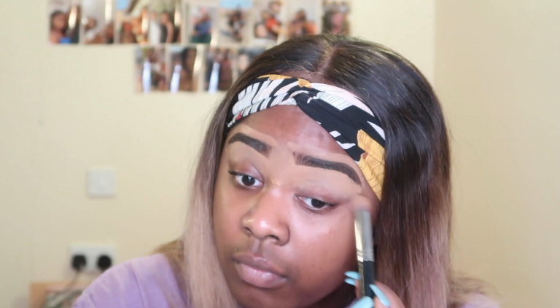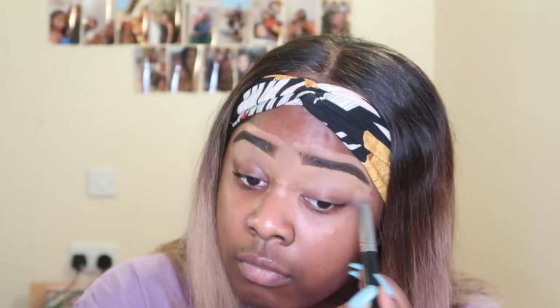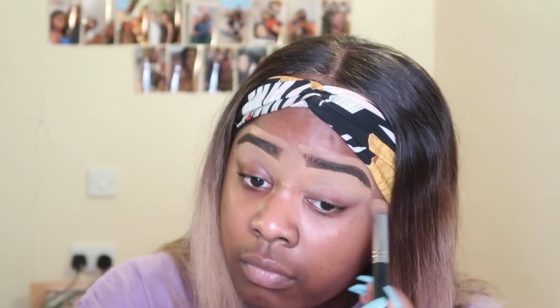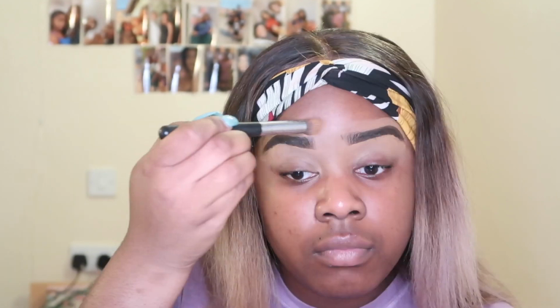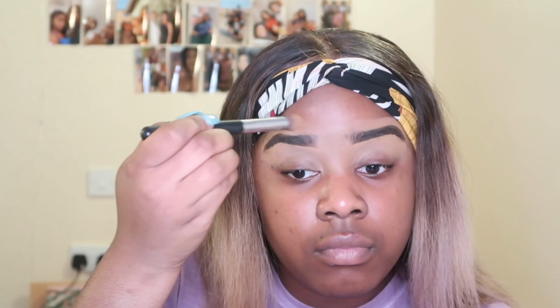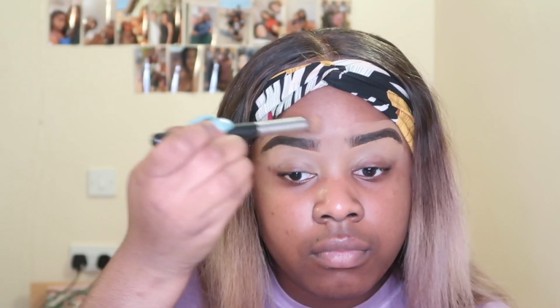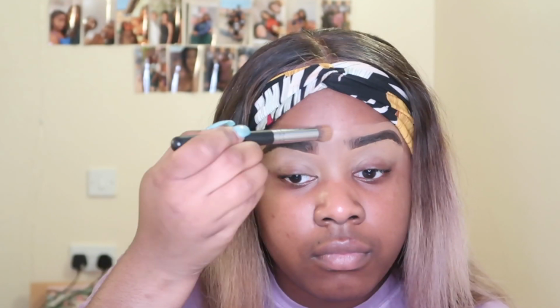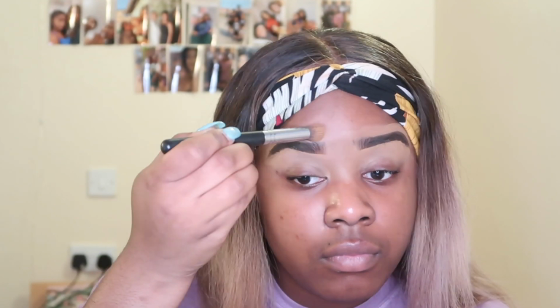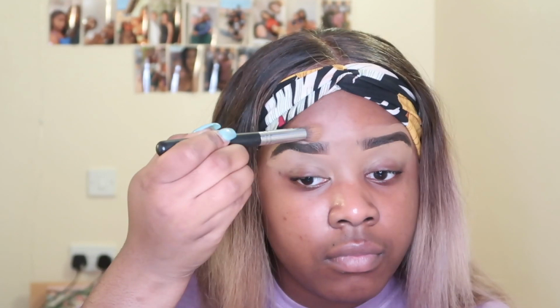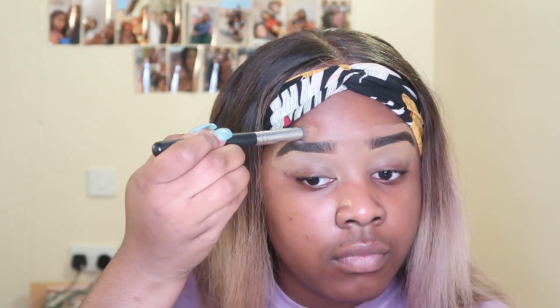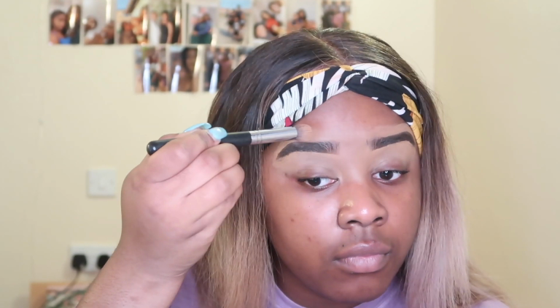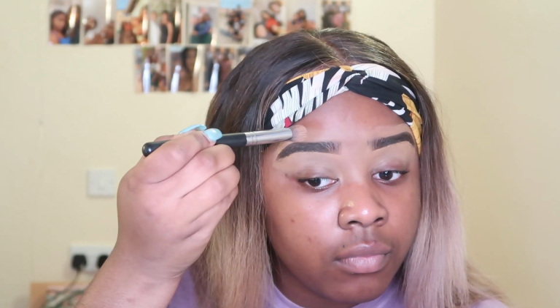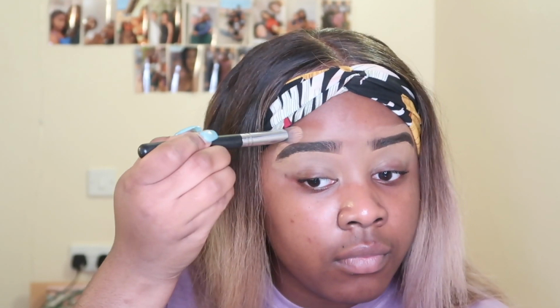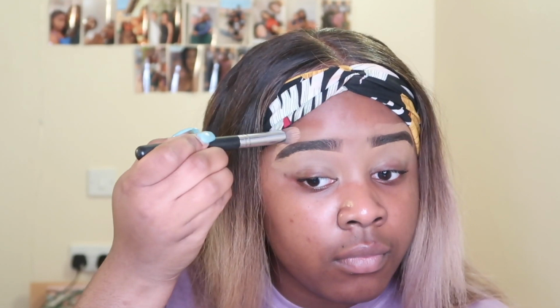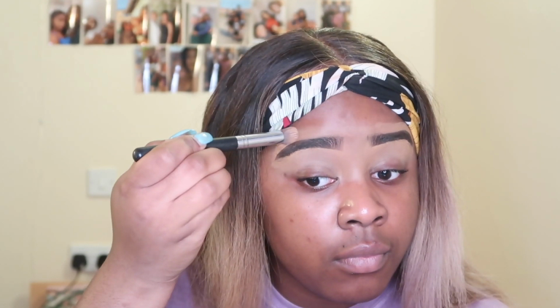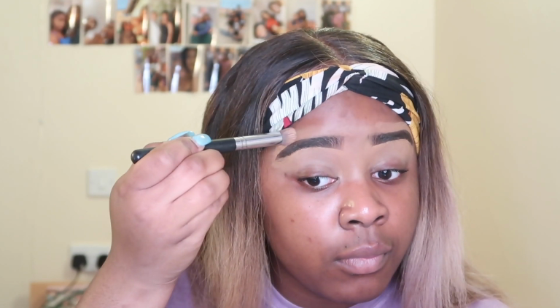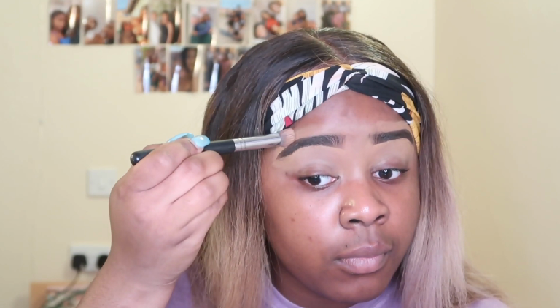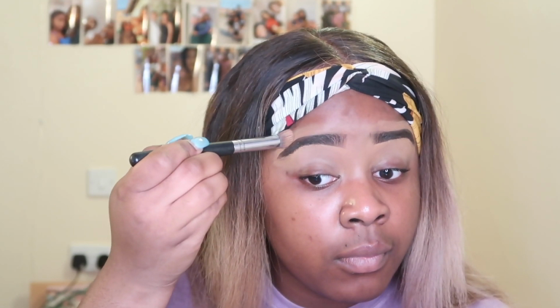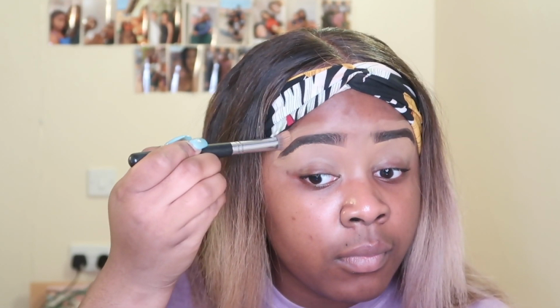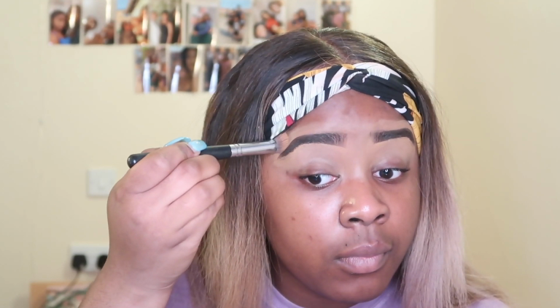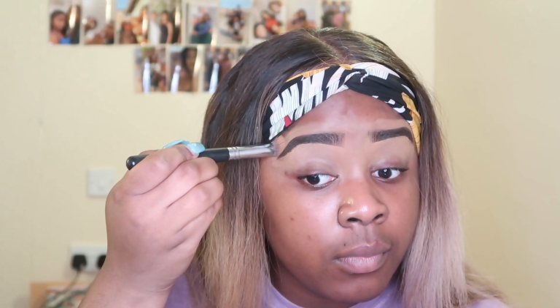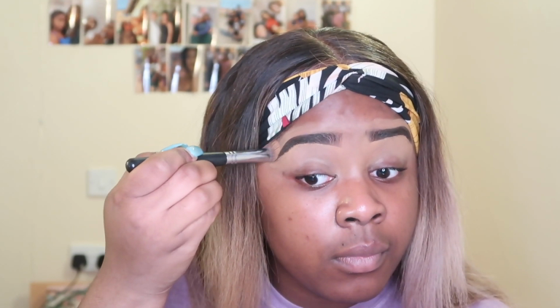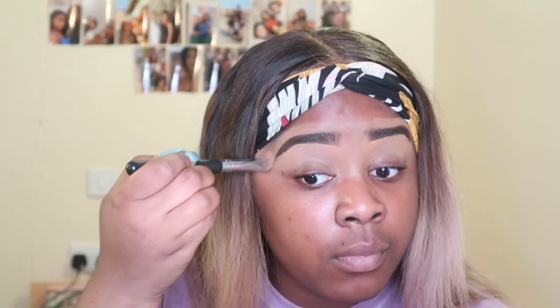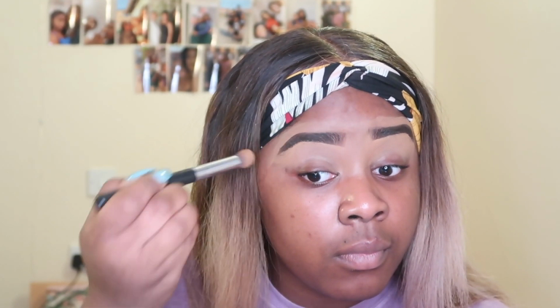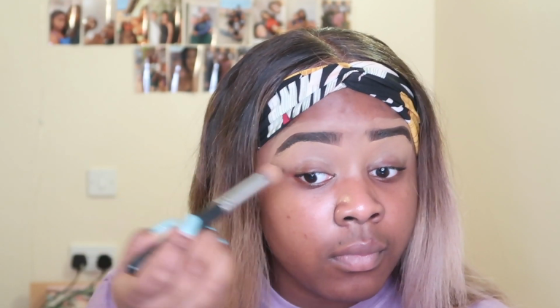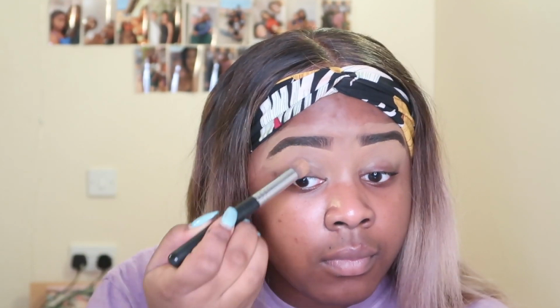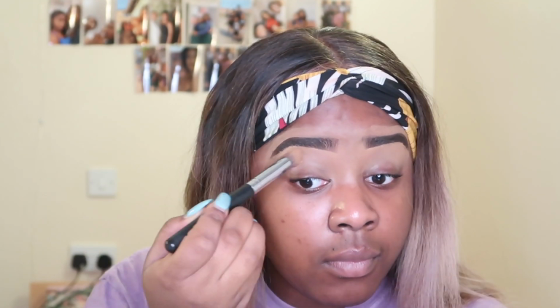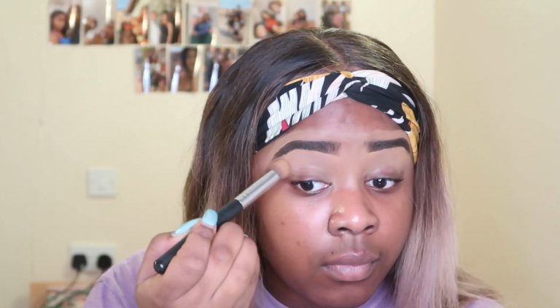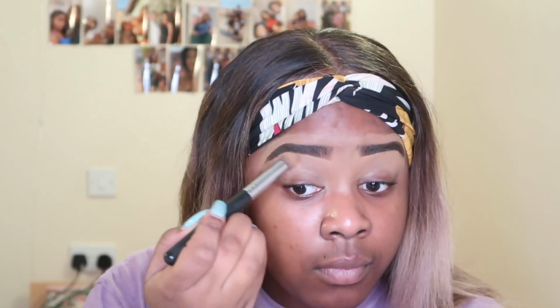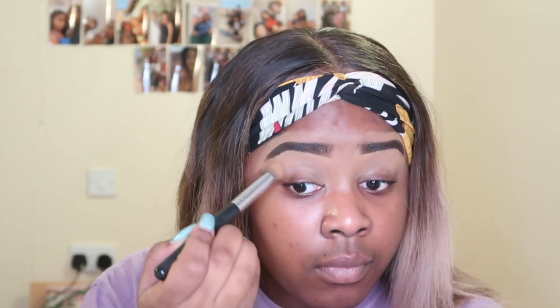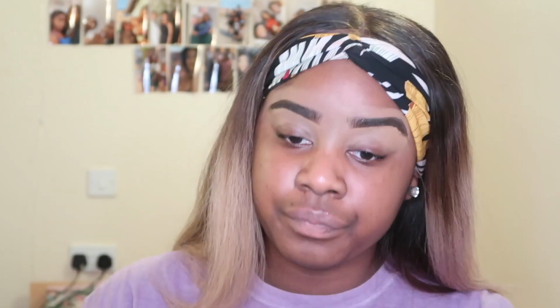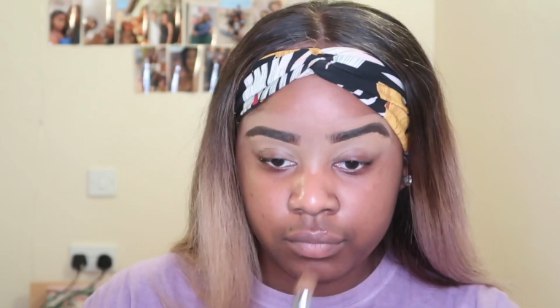To blend out my concealer I use this Morphe brush. I really like this brush because not only is it super soft on my skin, but it really blends out my concealer seamlessly so that there are no streaks.